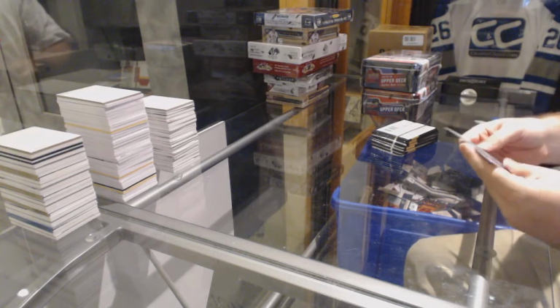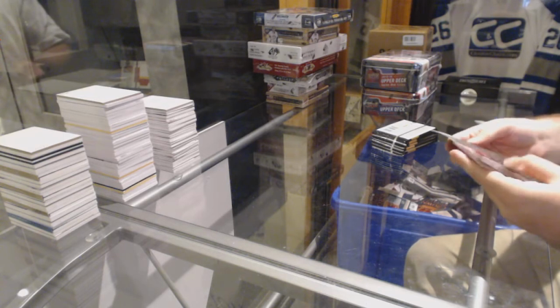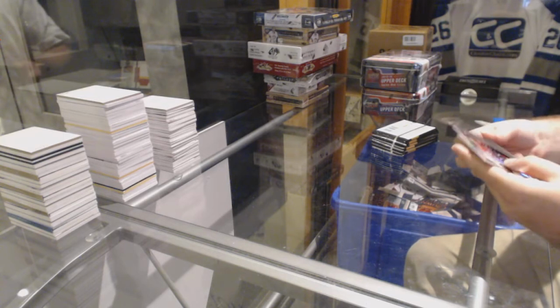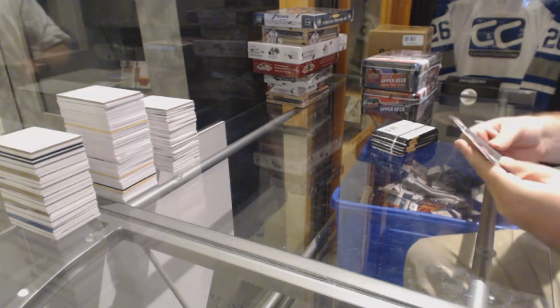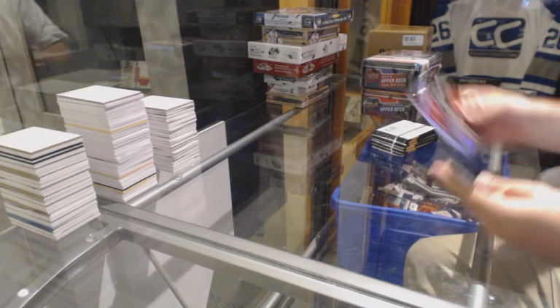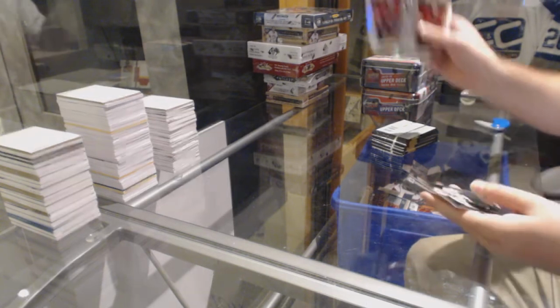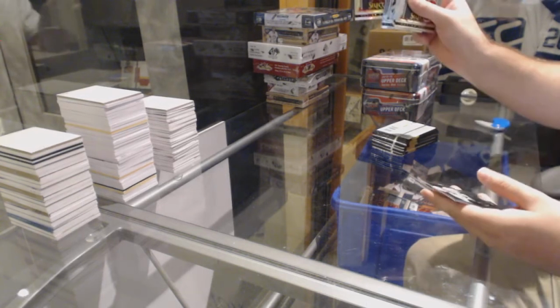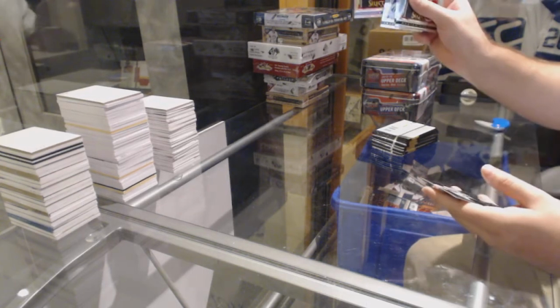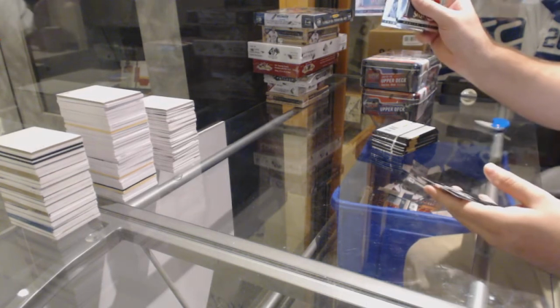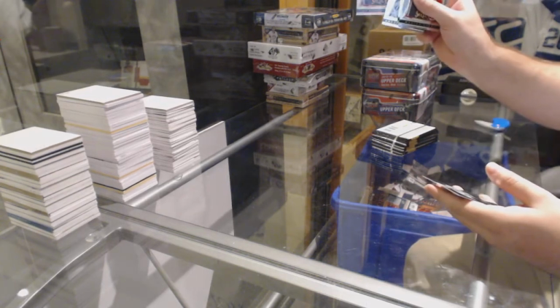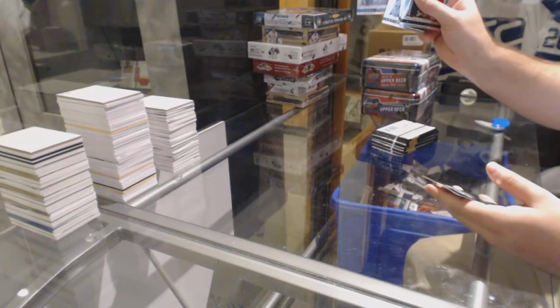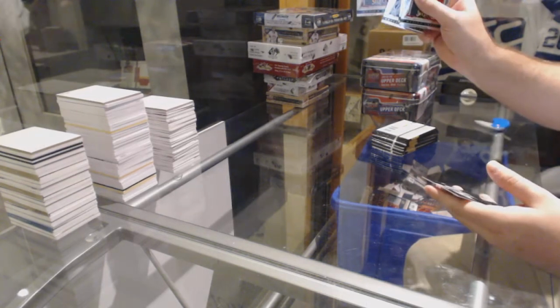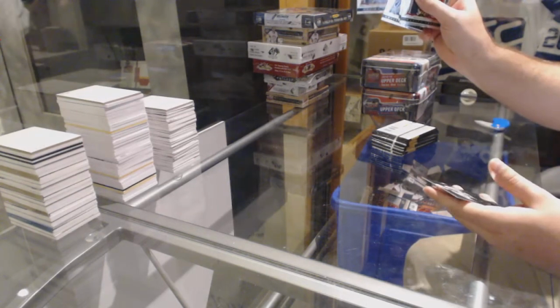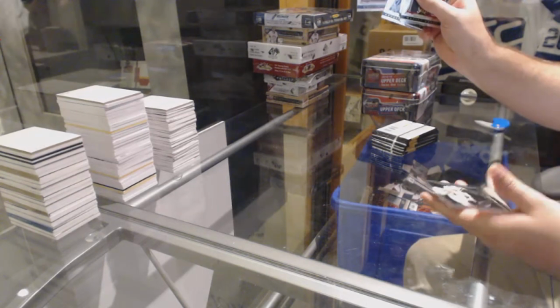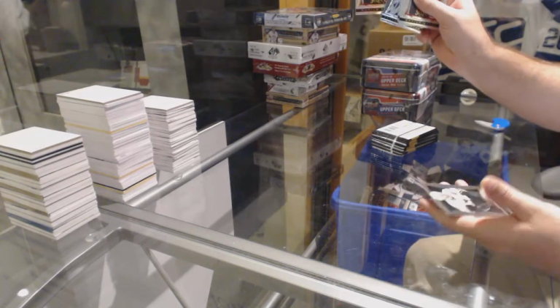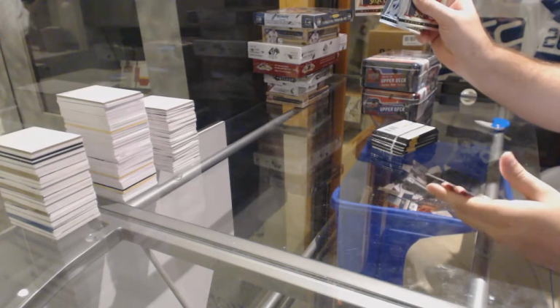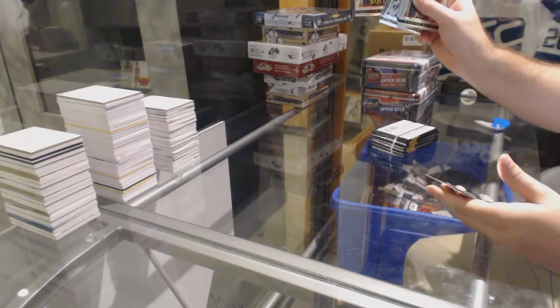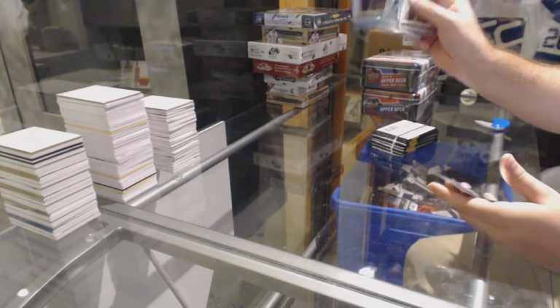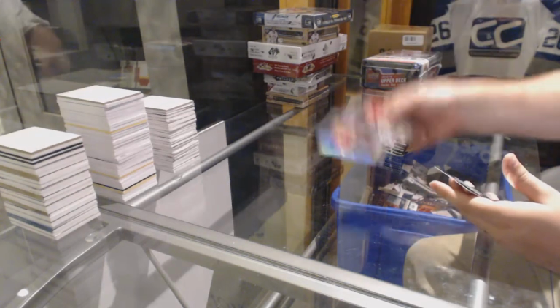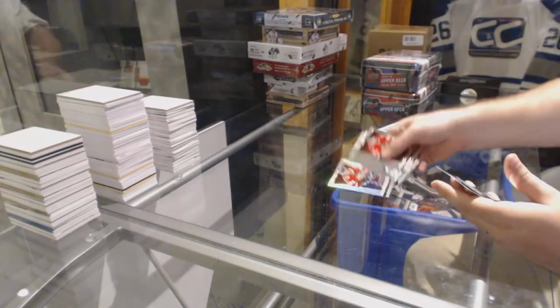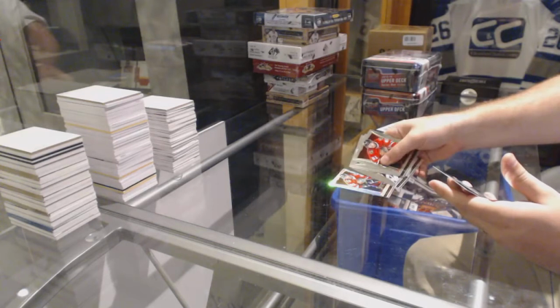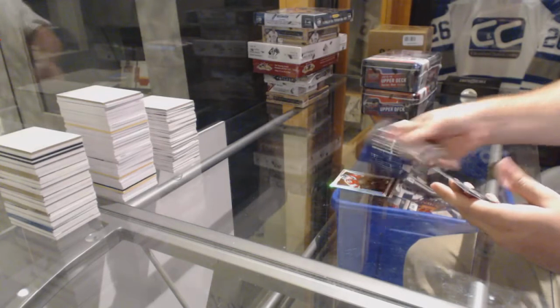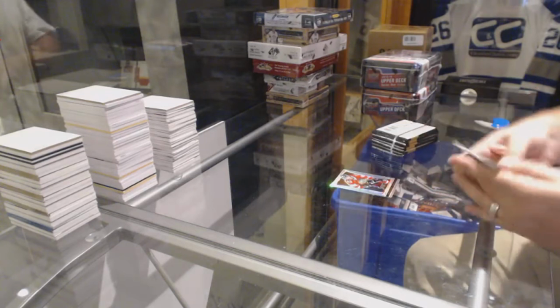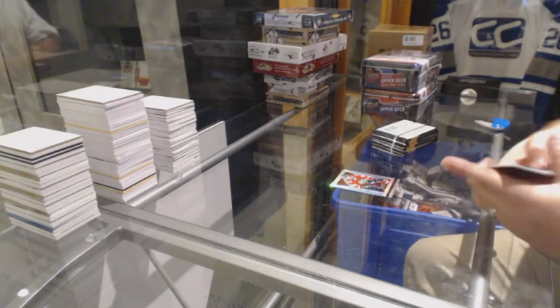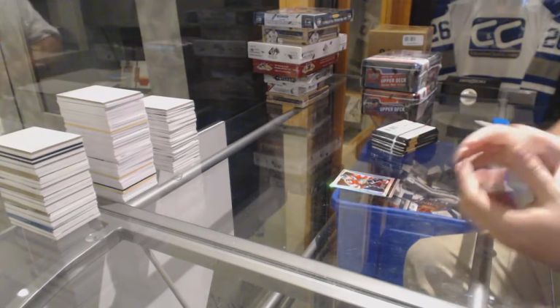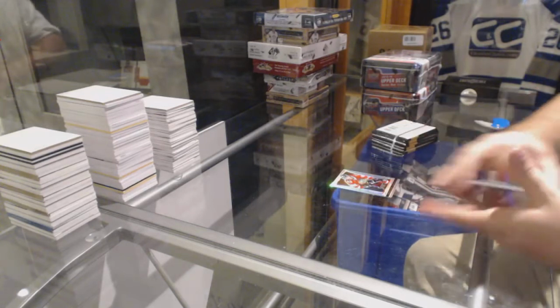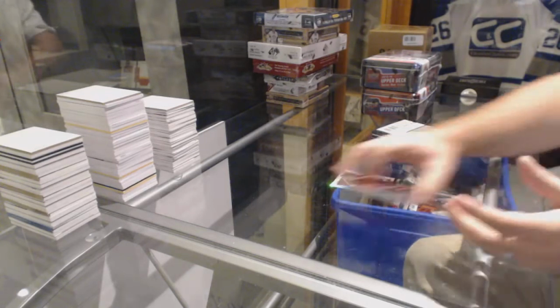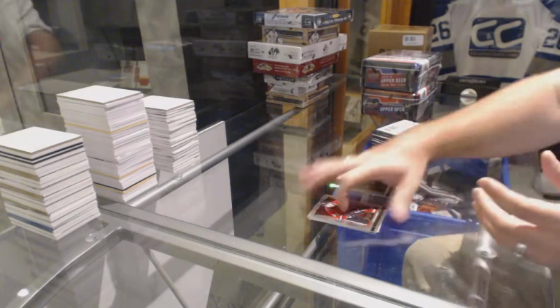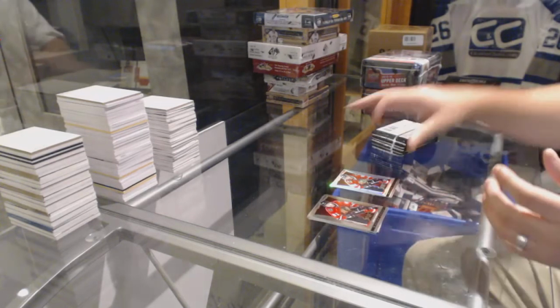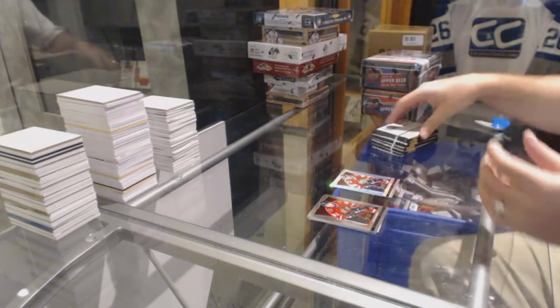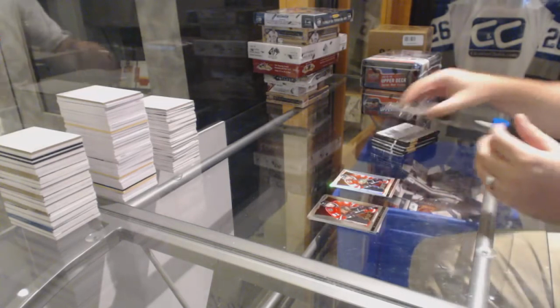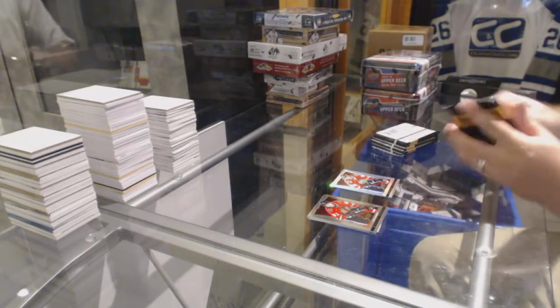Start off with a Select Prism of Marion Holstow for the Chicago Blackhawks.